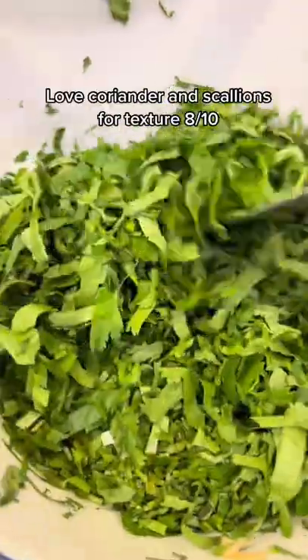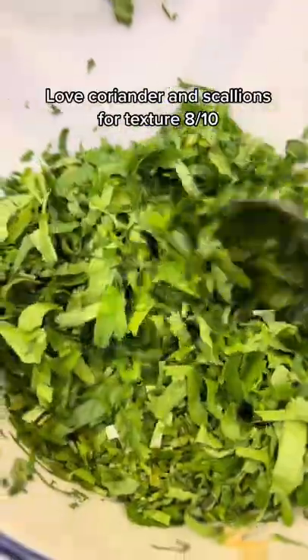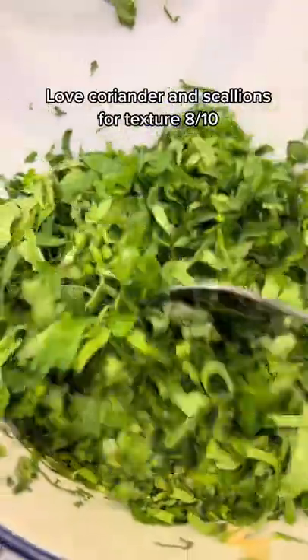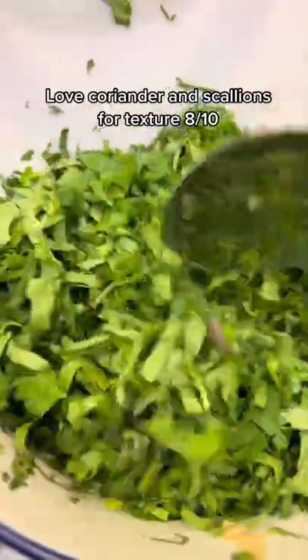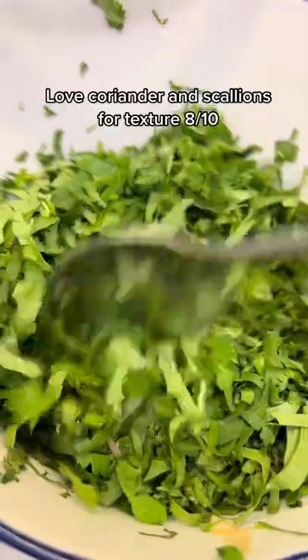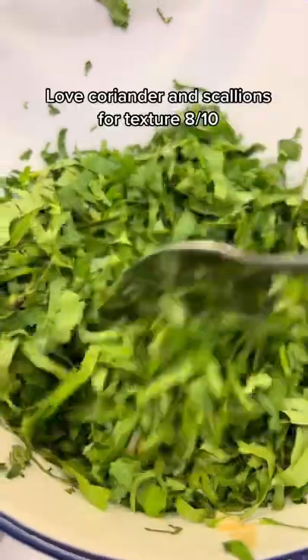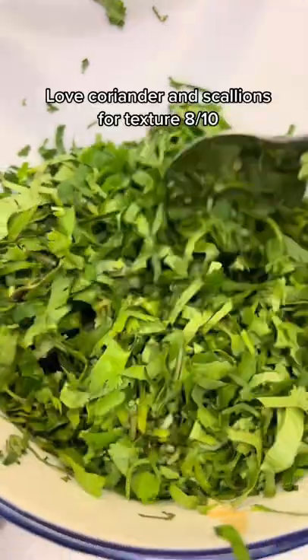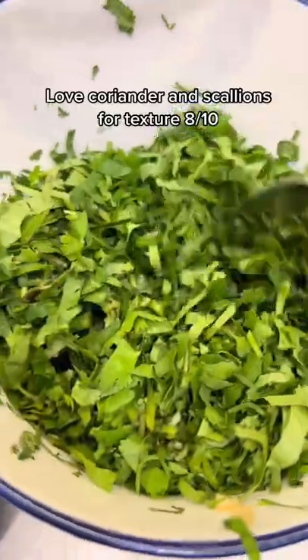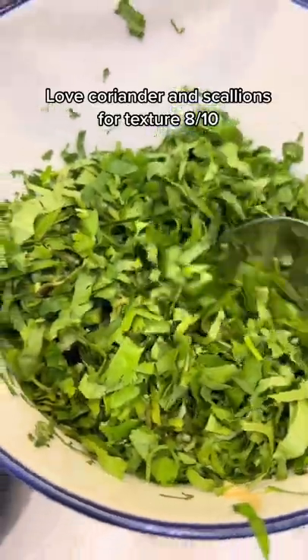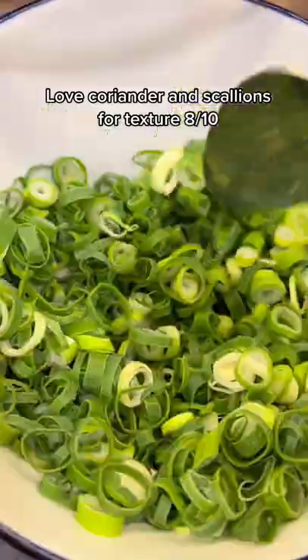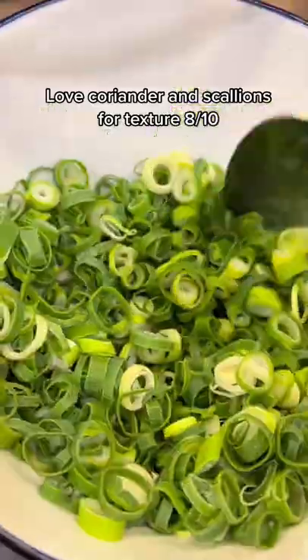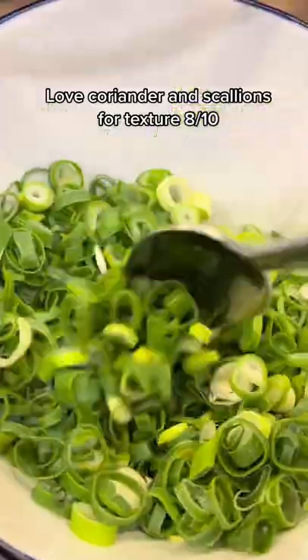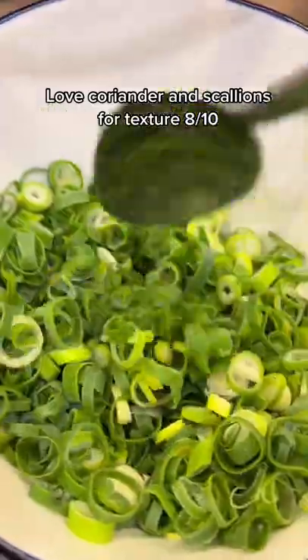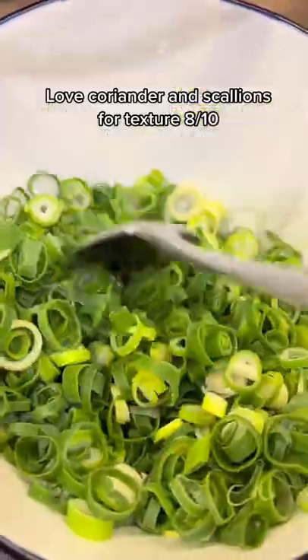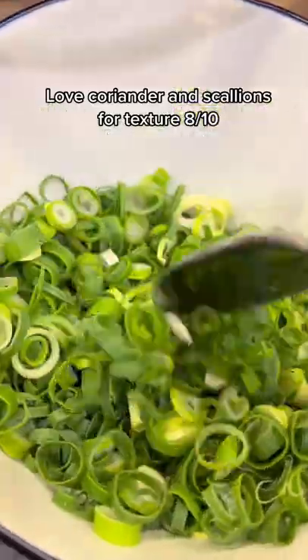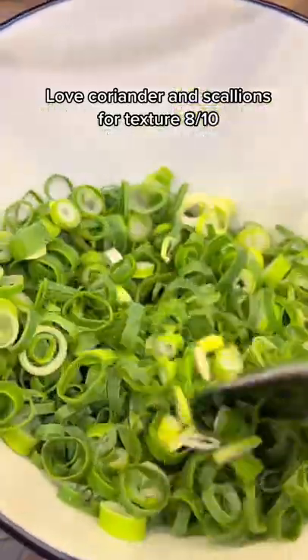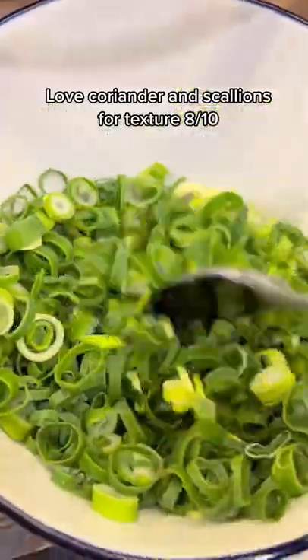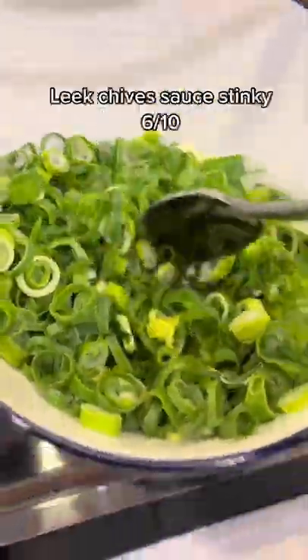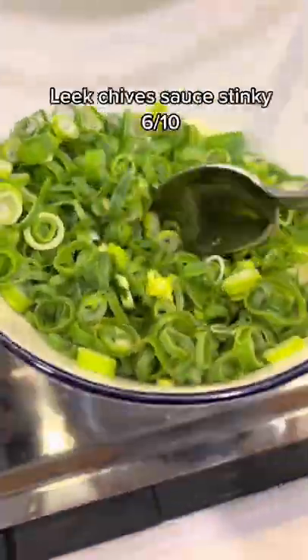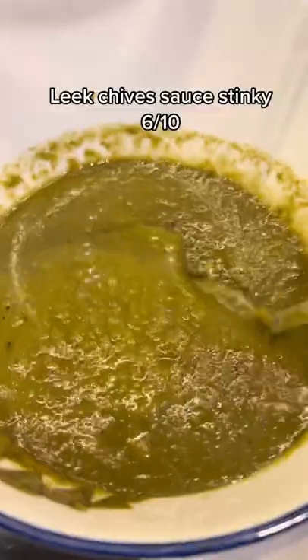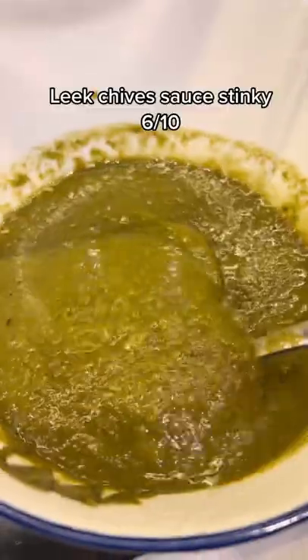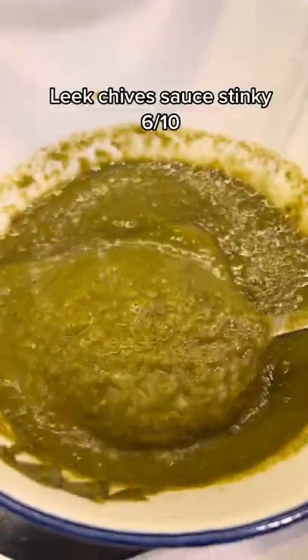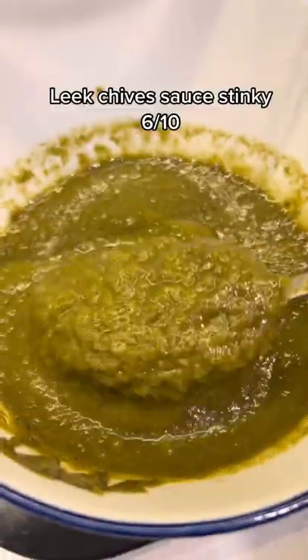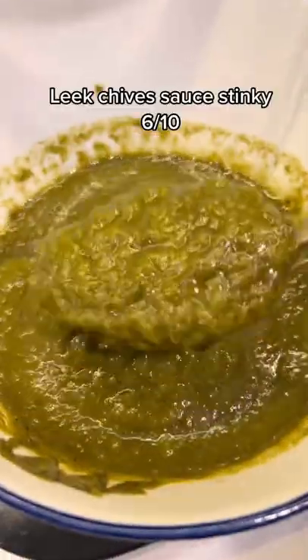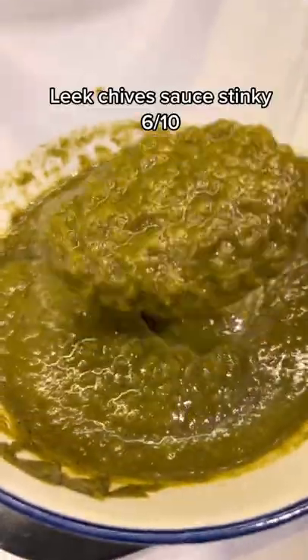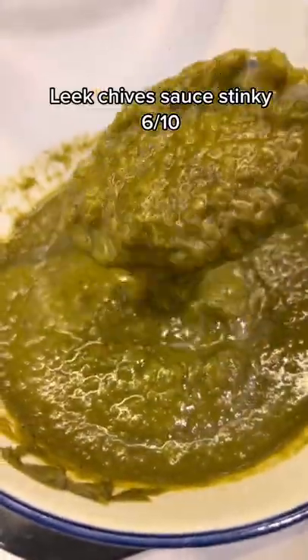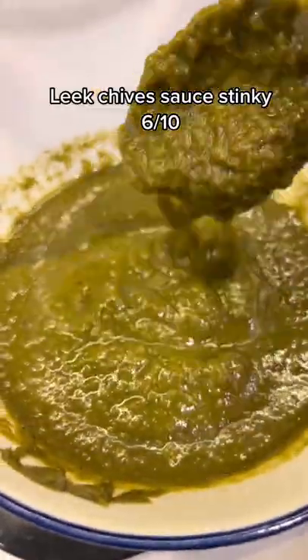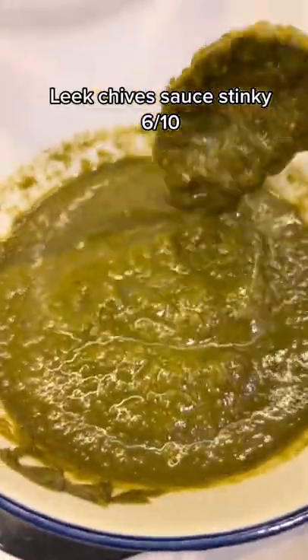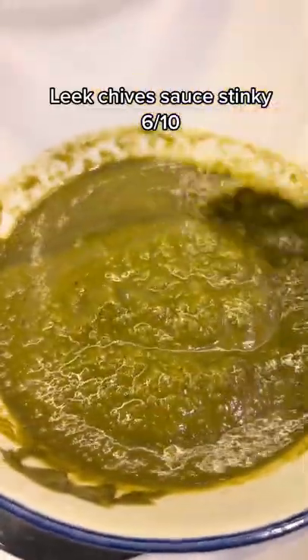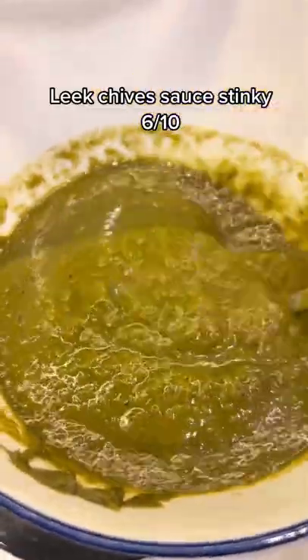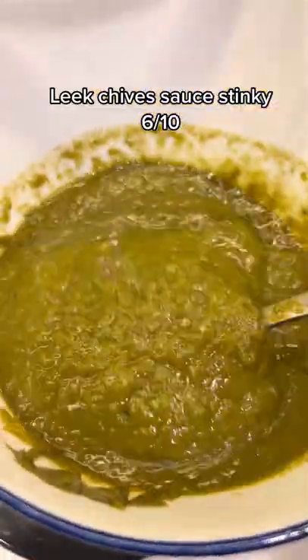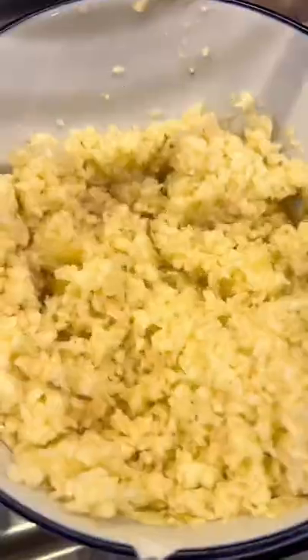Love coriander and scallions for texture — 8 out of 10. Leek chive sauce — stinky — 6 out of 10.